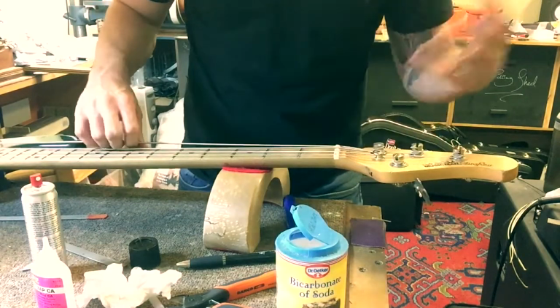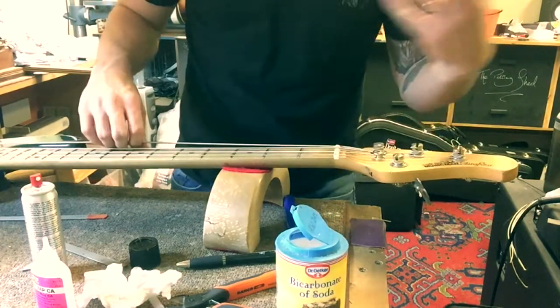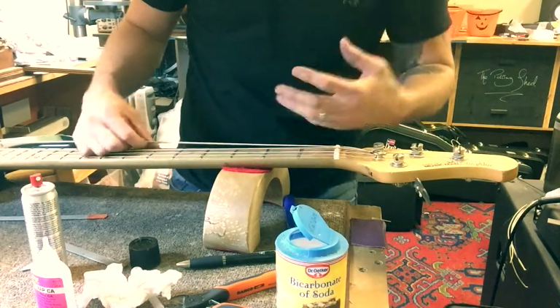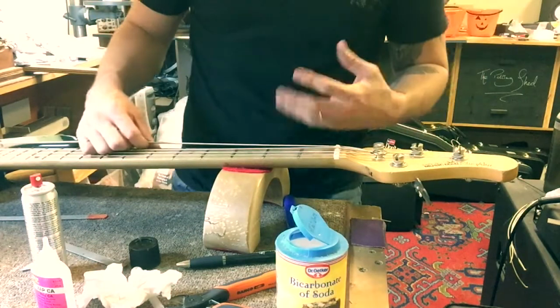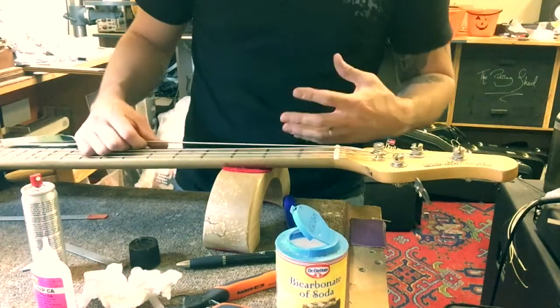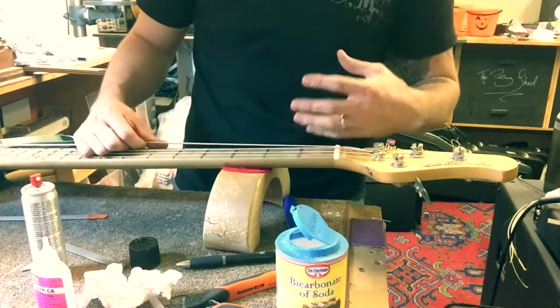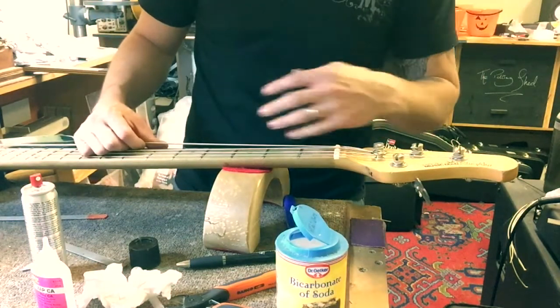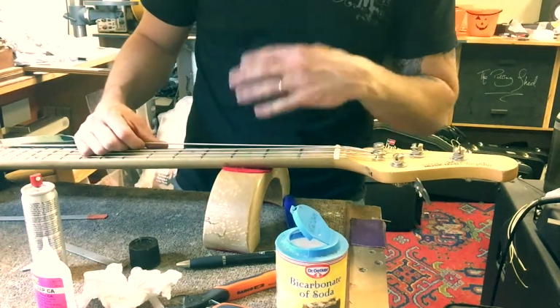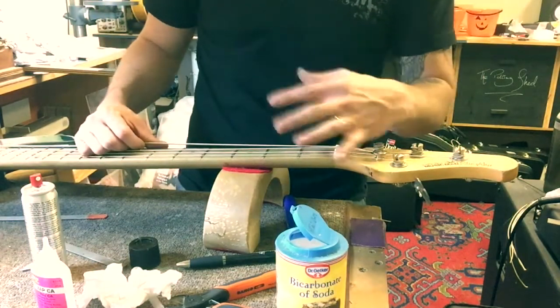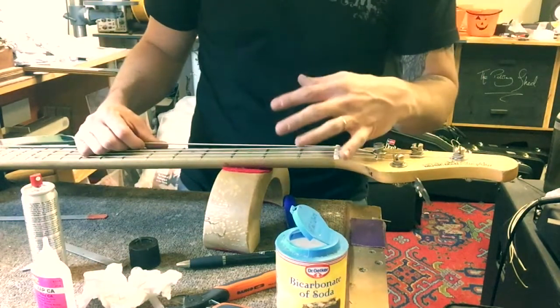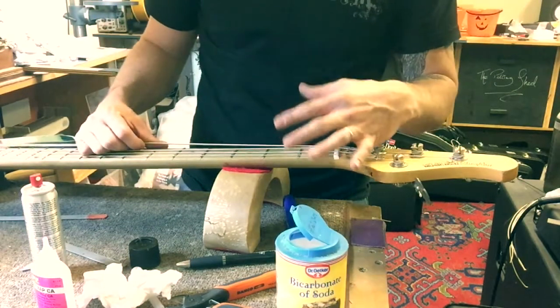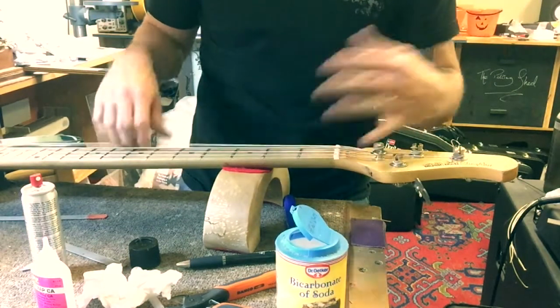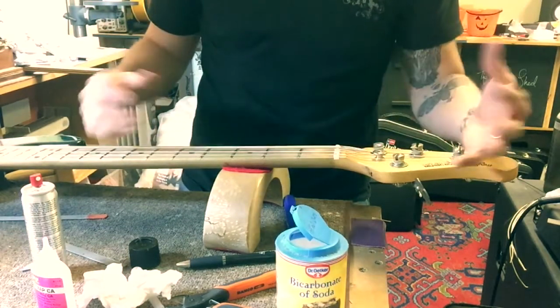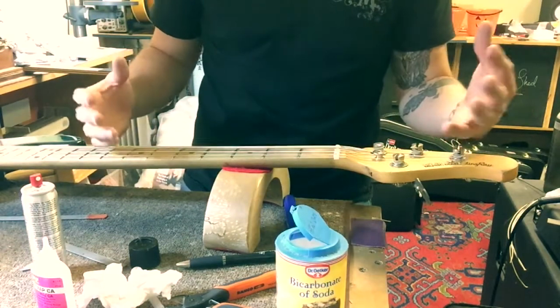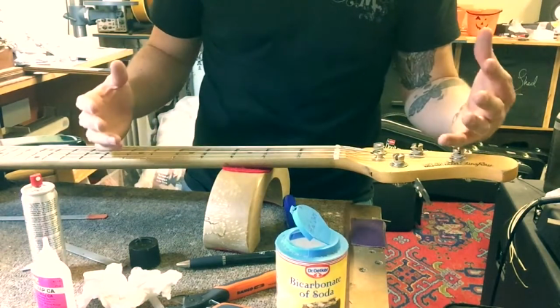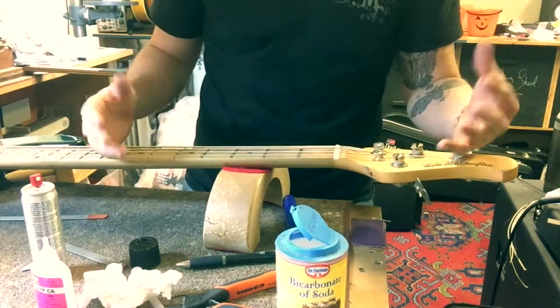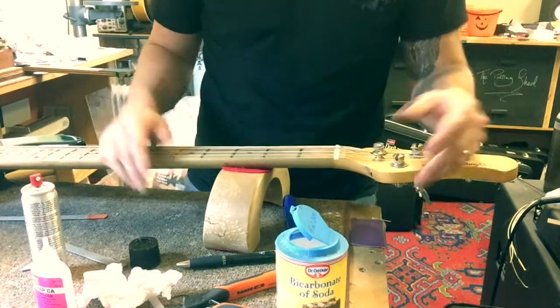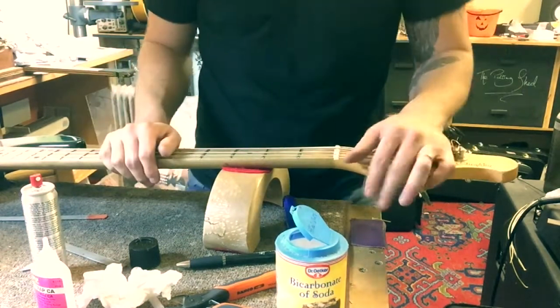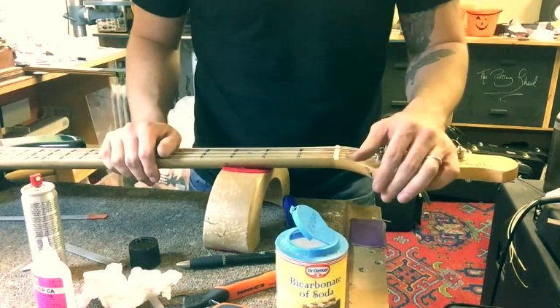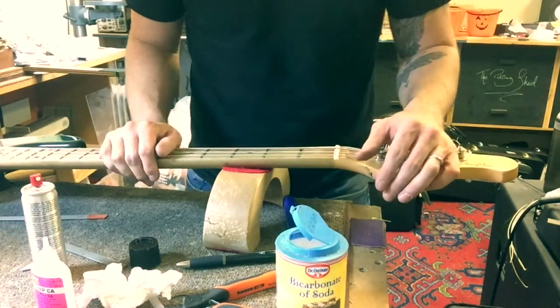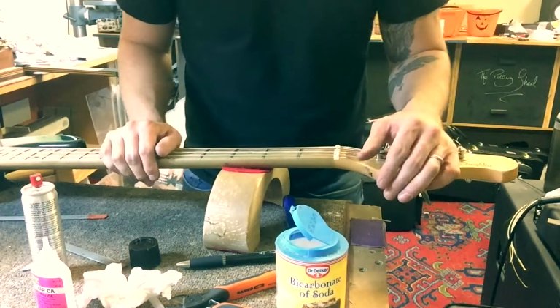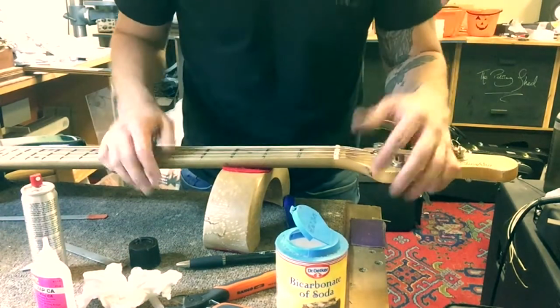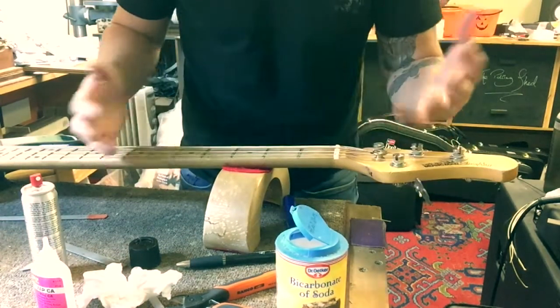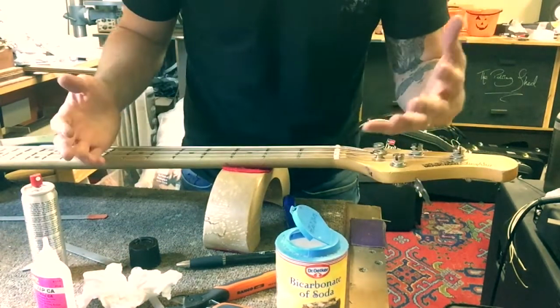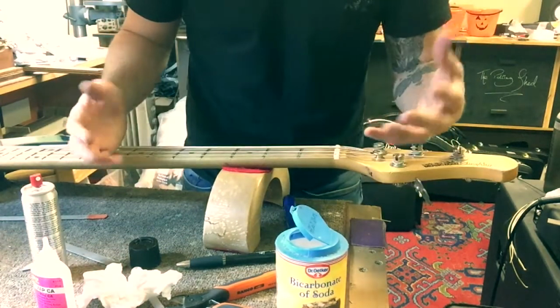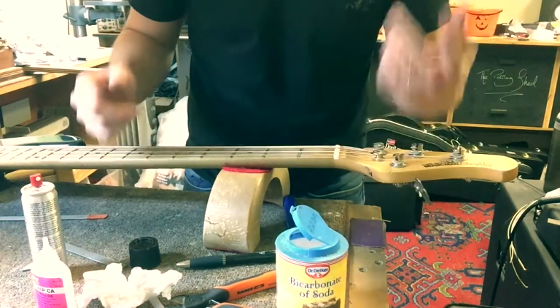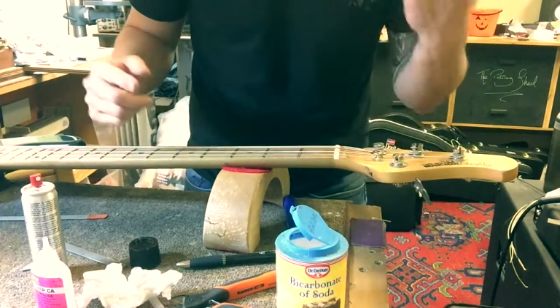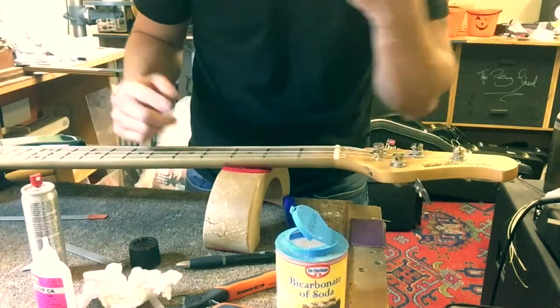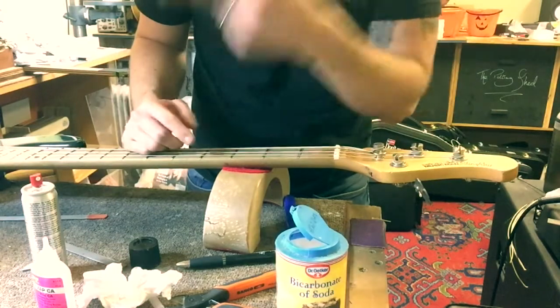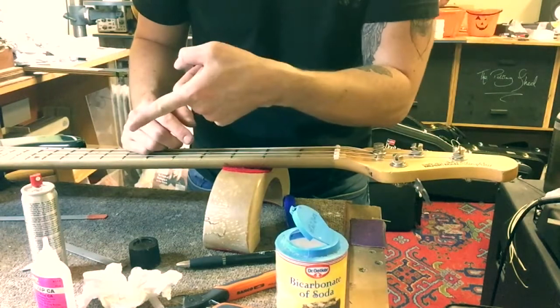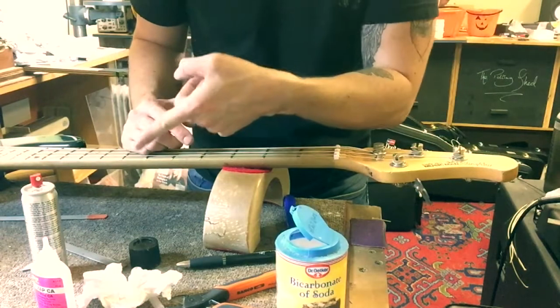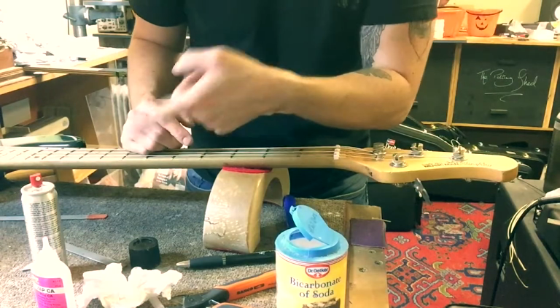After a couple of seconds it's already hard enough to put the string on. You can leave it to dry naturally, it just takes a lot longer. So if you're in a rush, get this accelerator stuff.